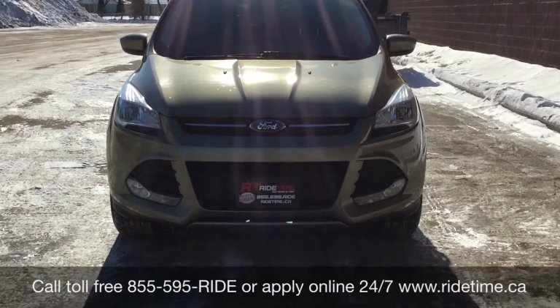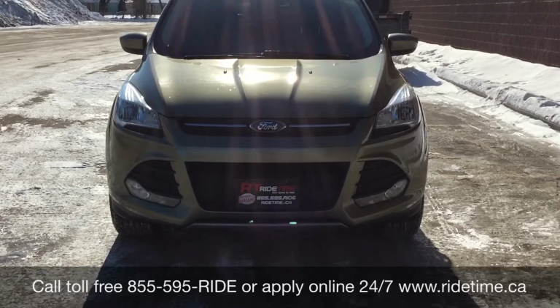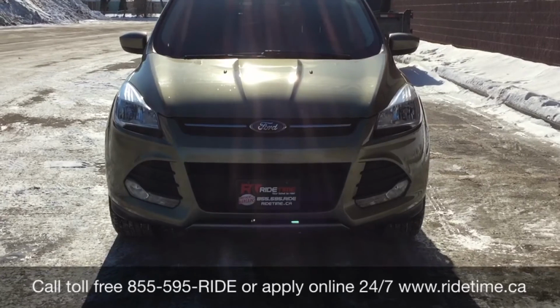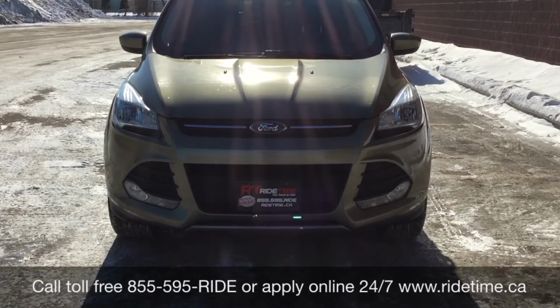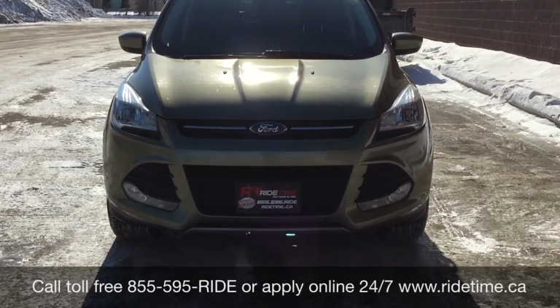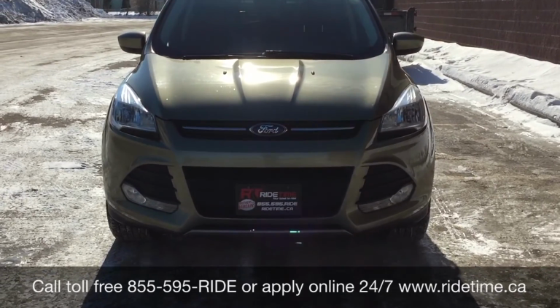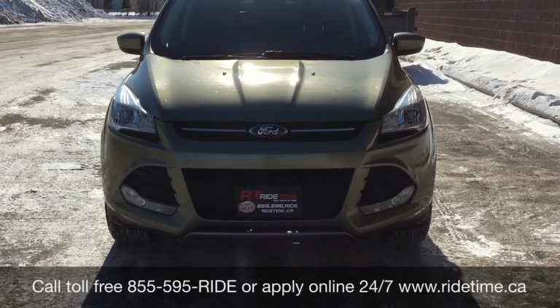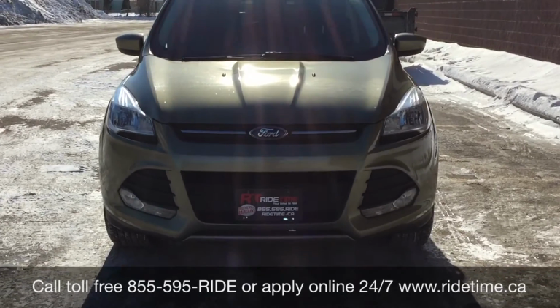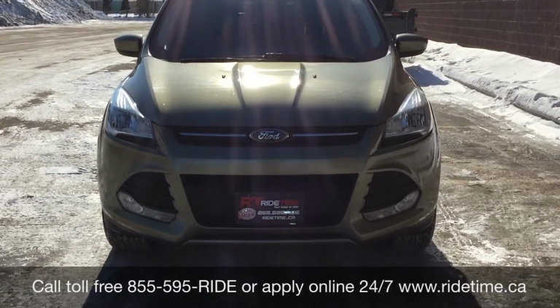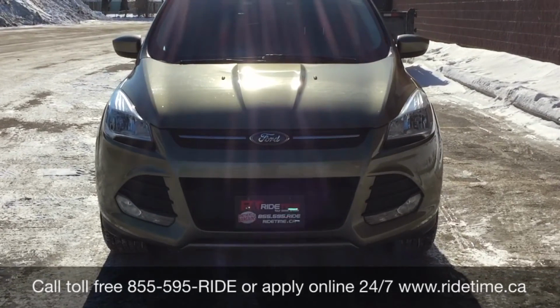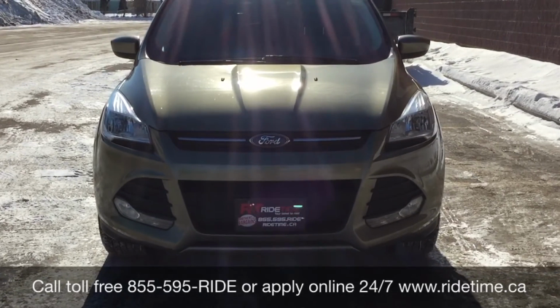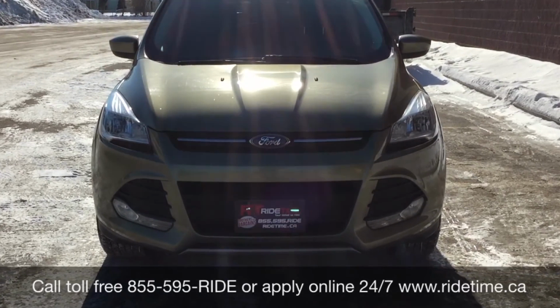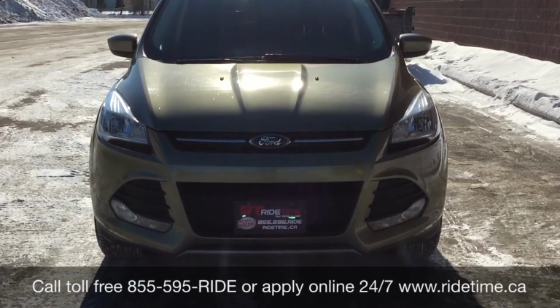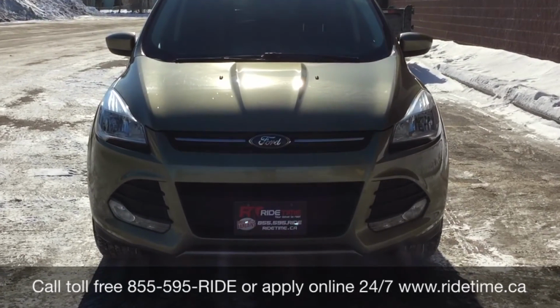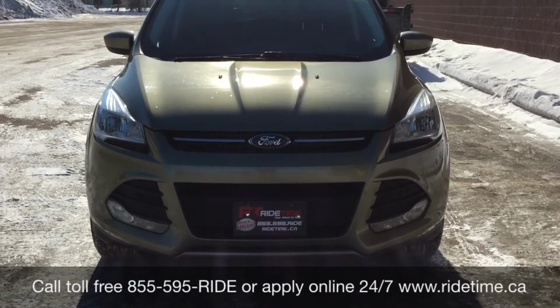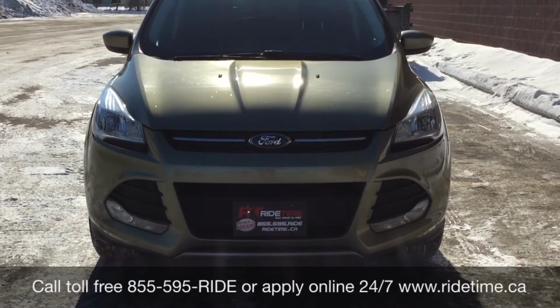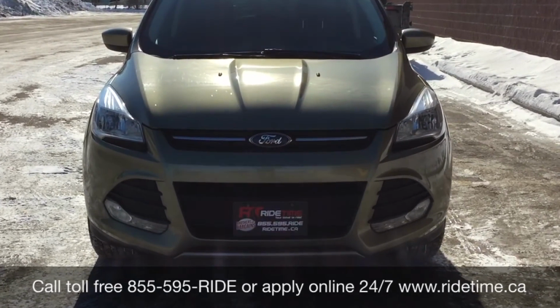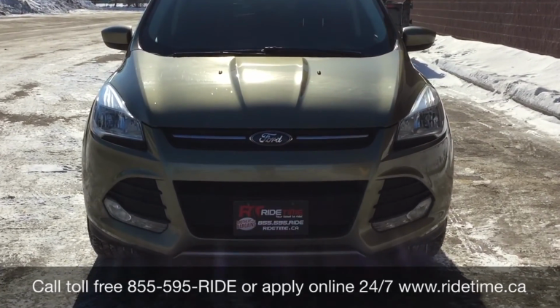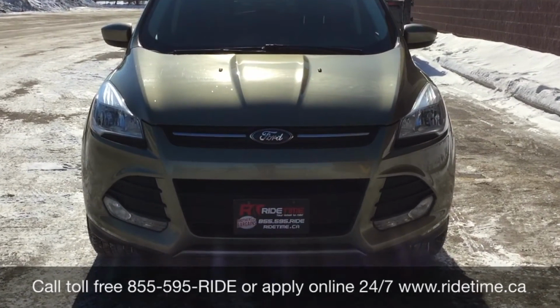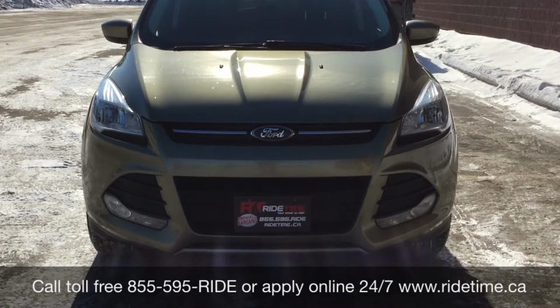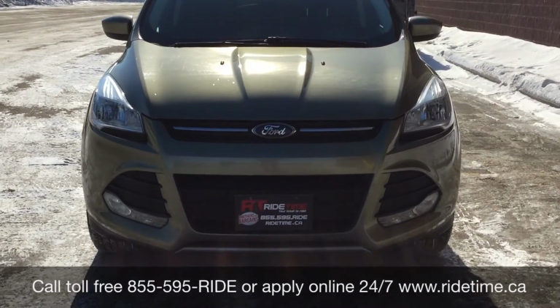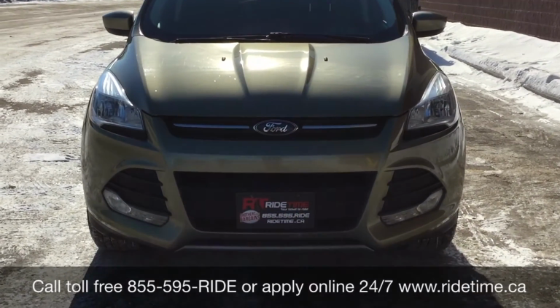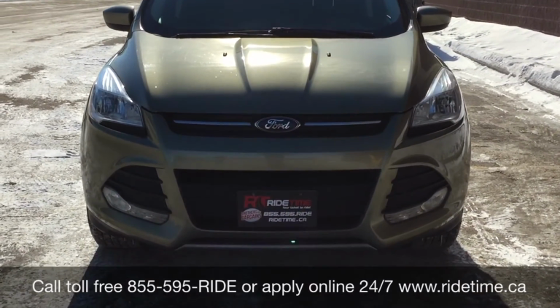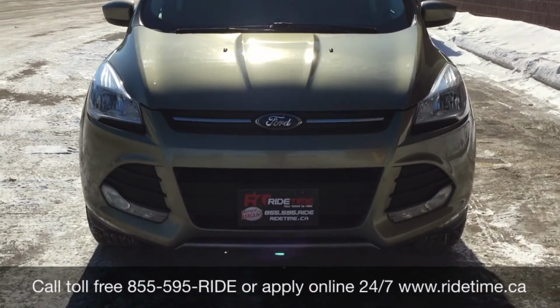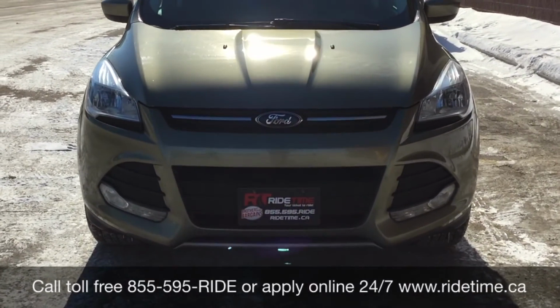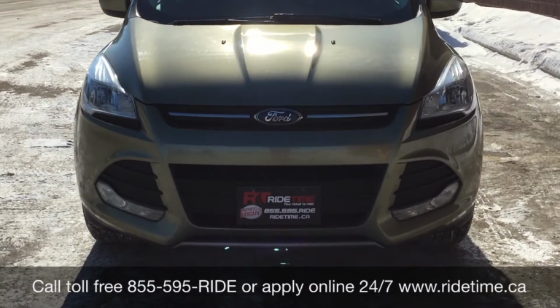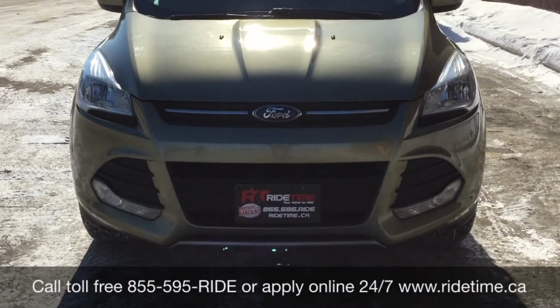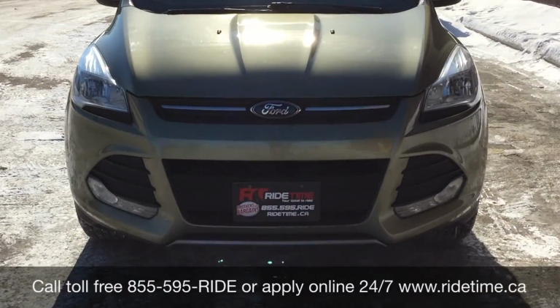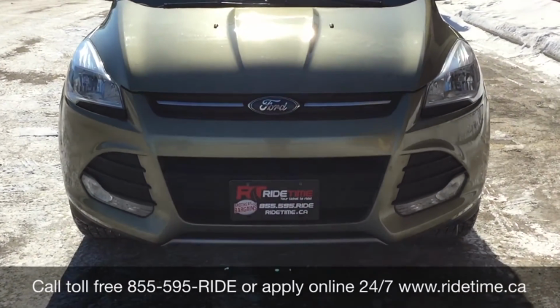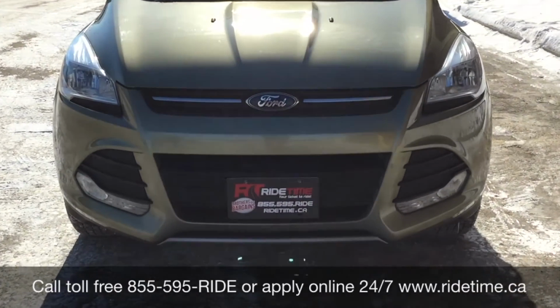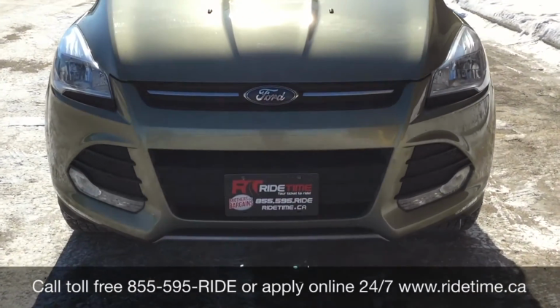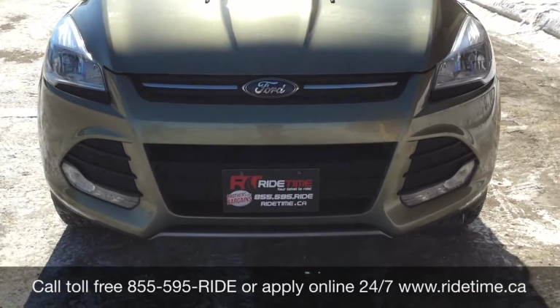We do offer financing as low as 0% OAC. Come check us out — again, this has been Ride Time.